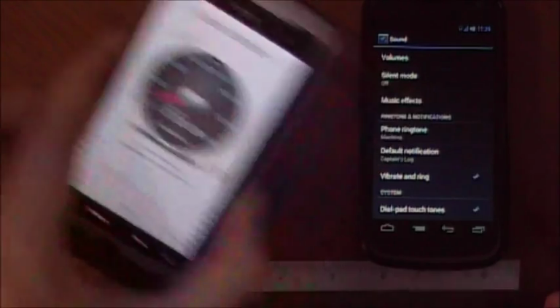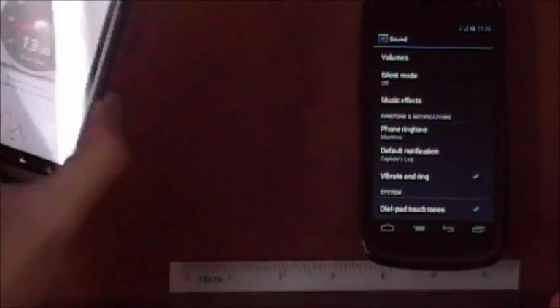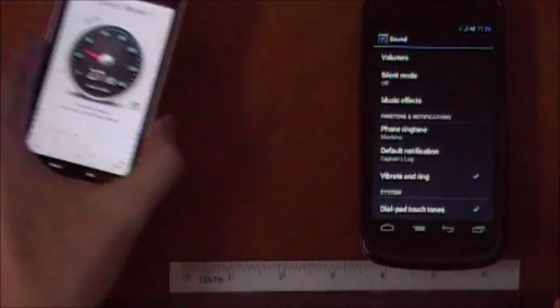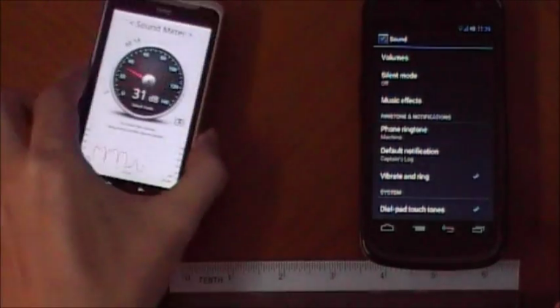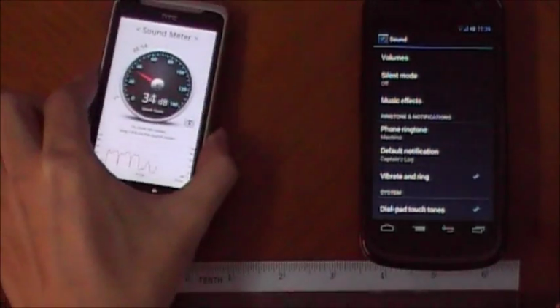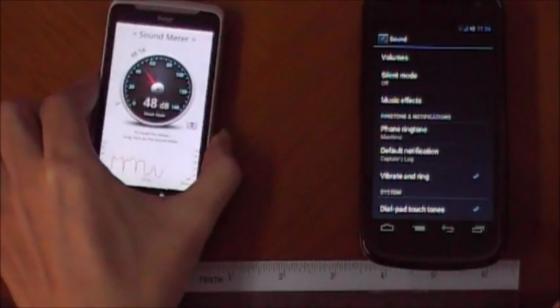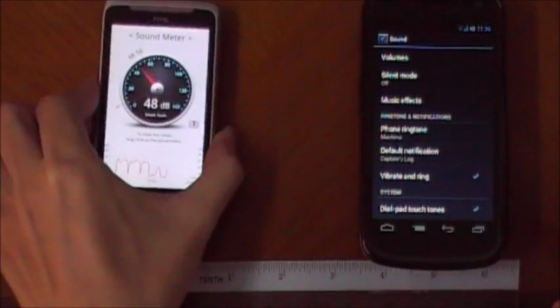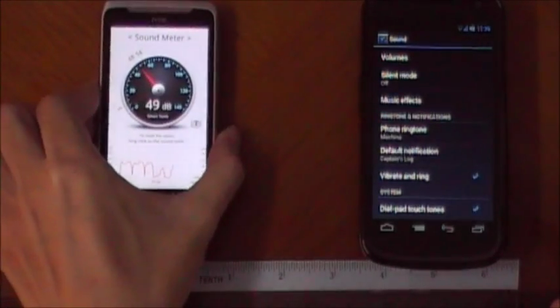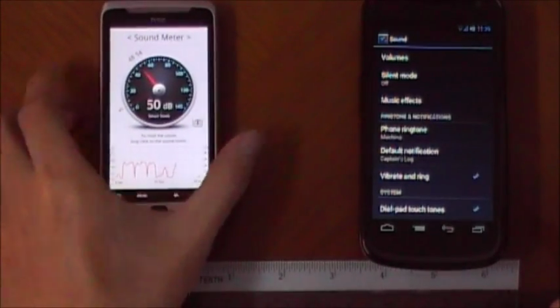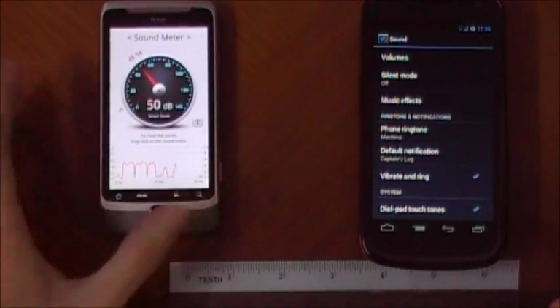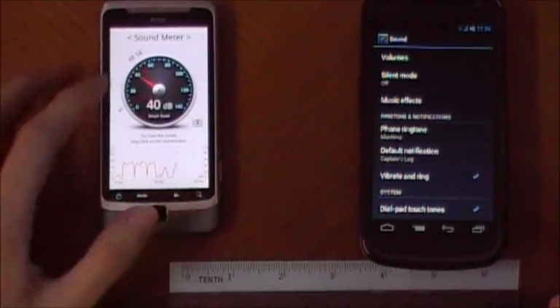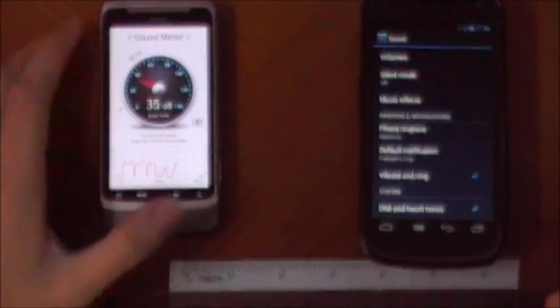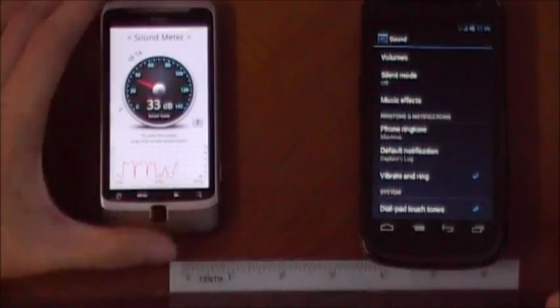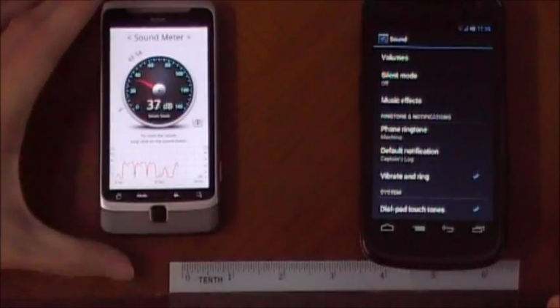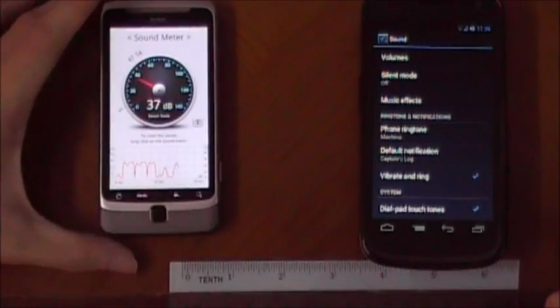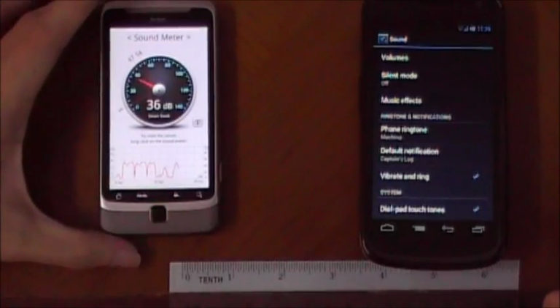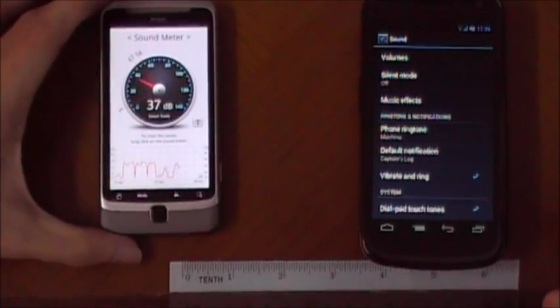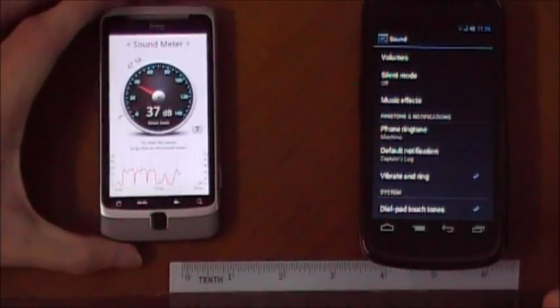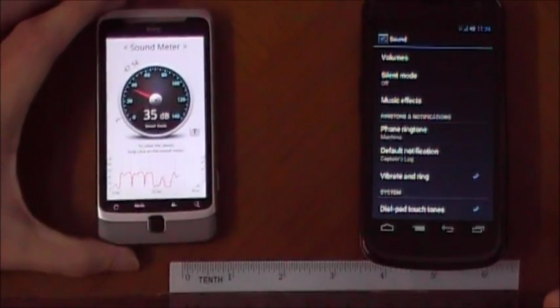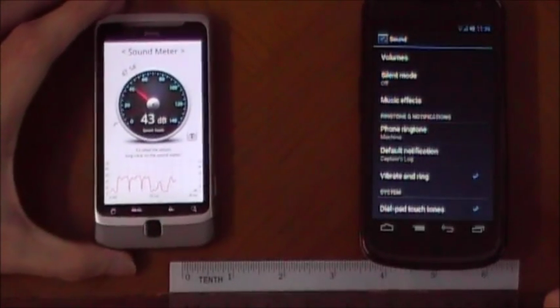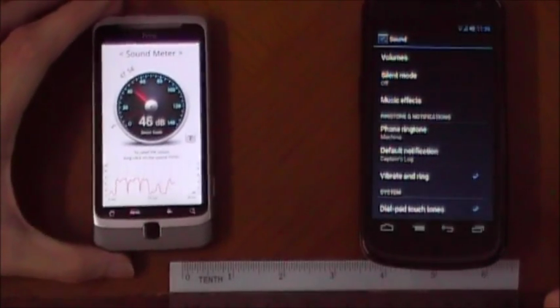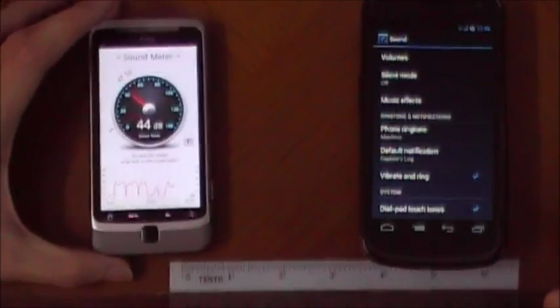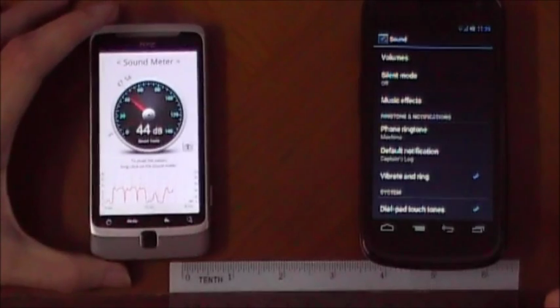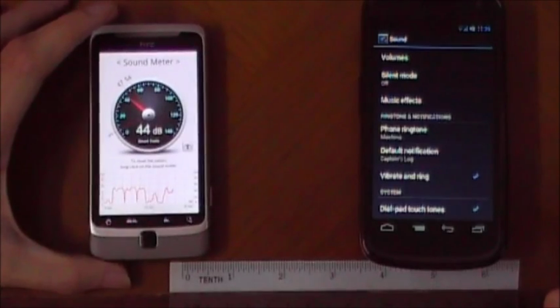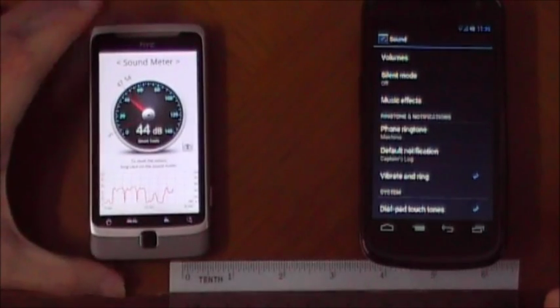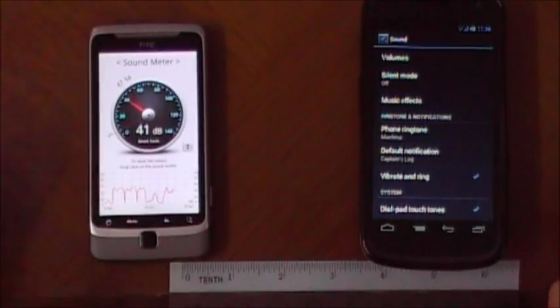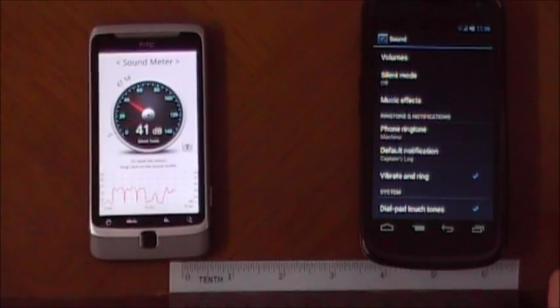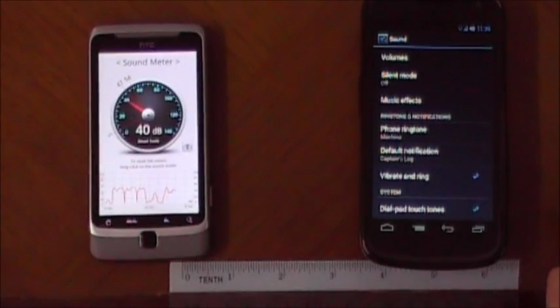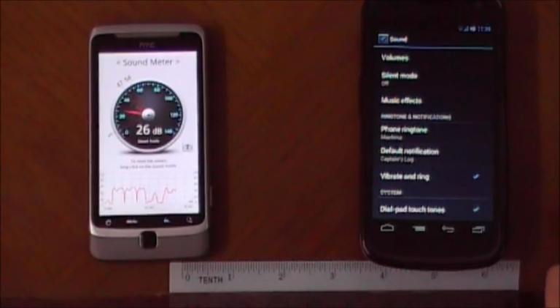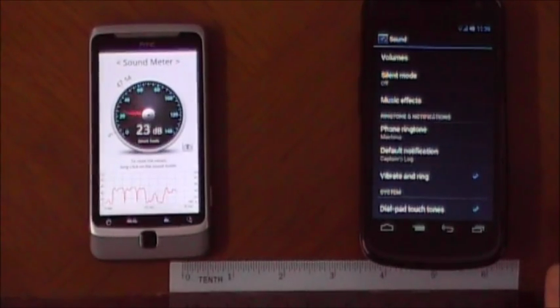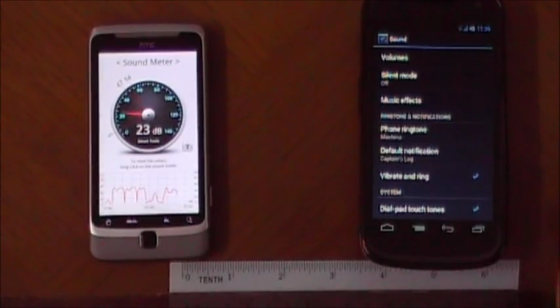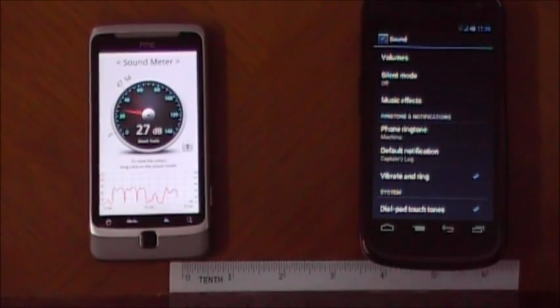As you can see, the peak is at 54 decibels.